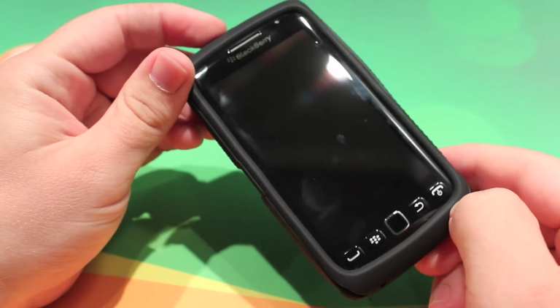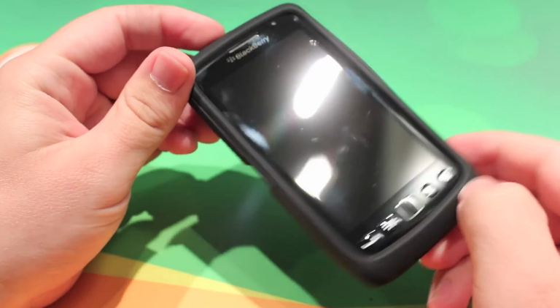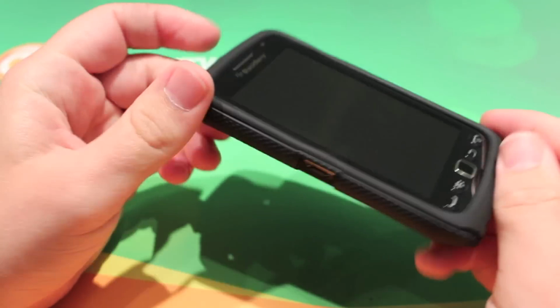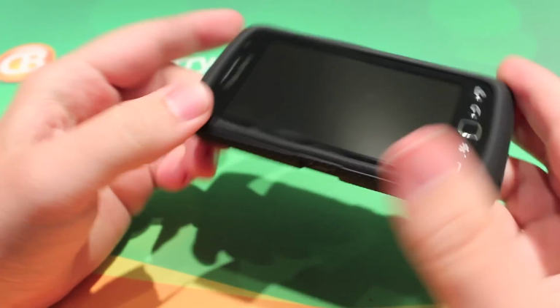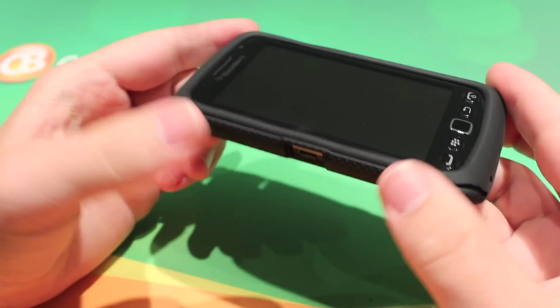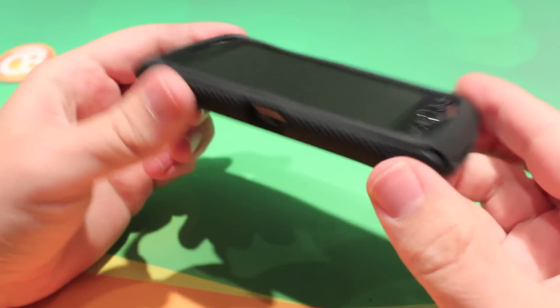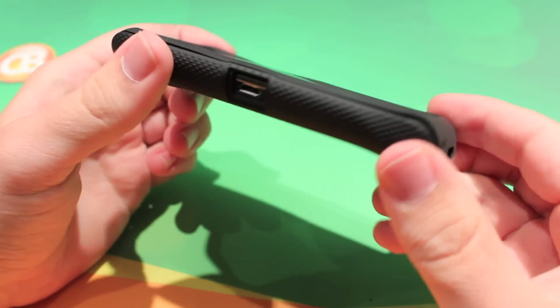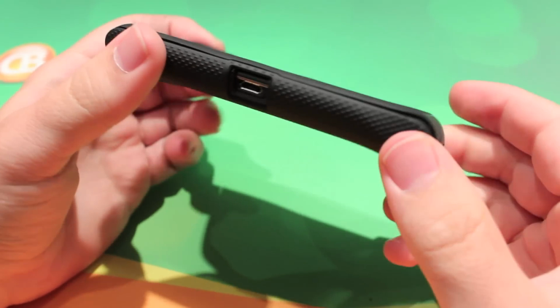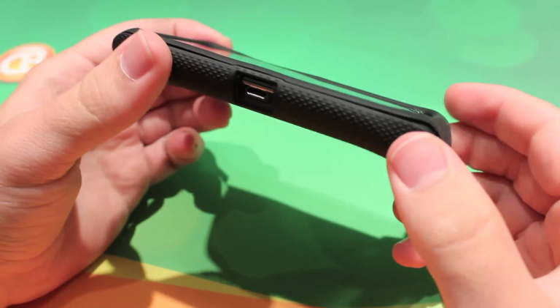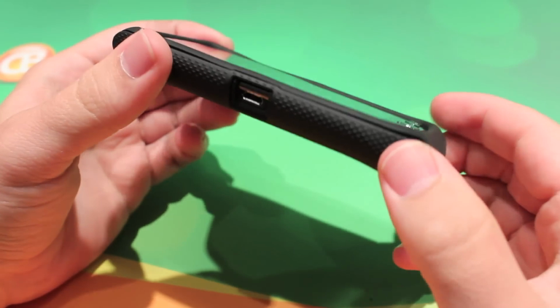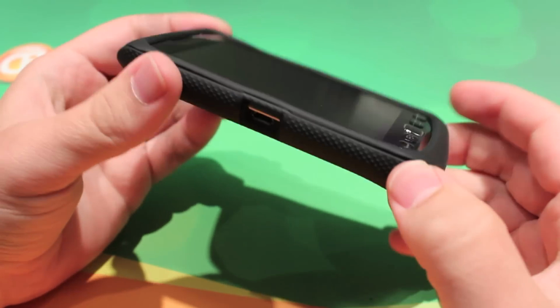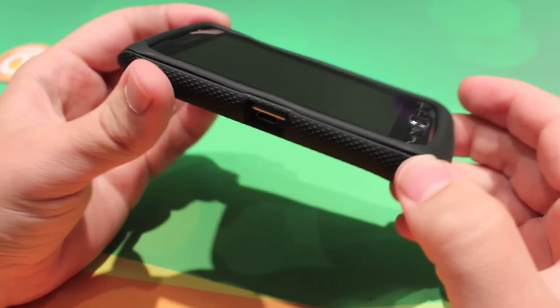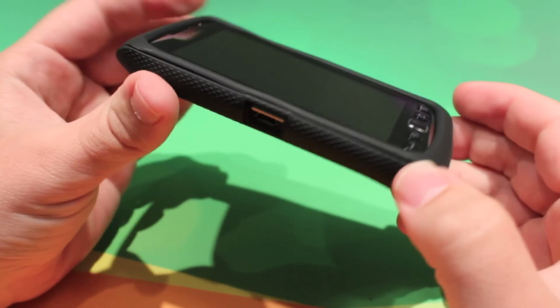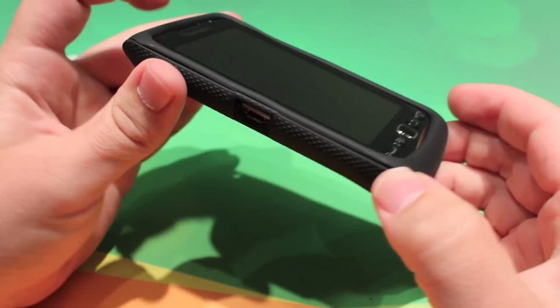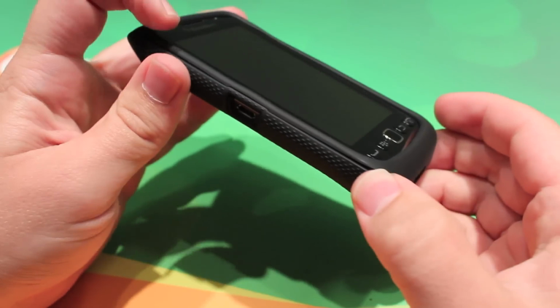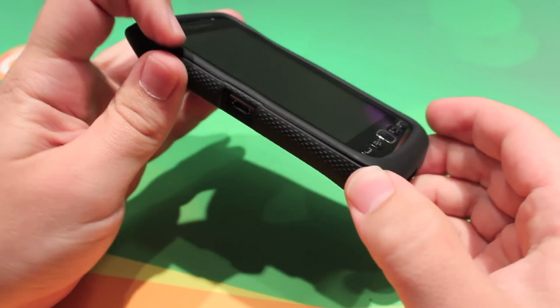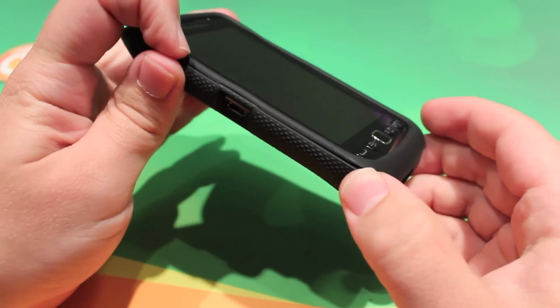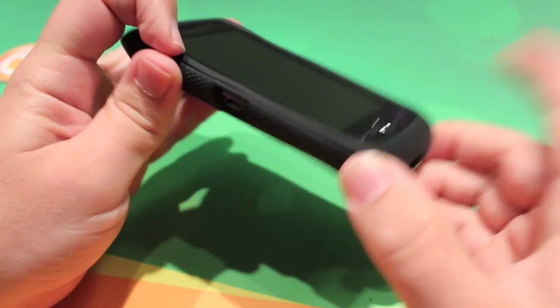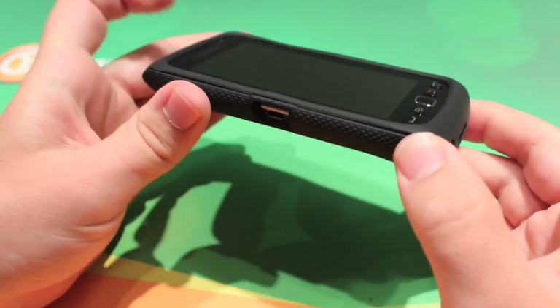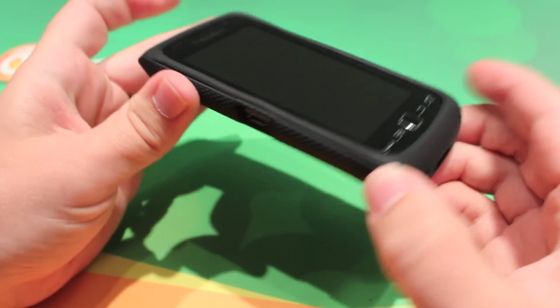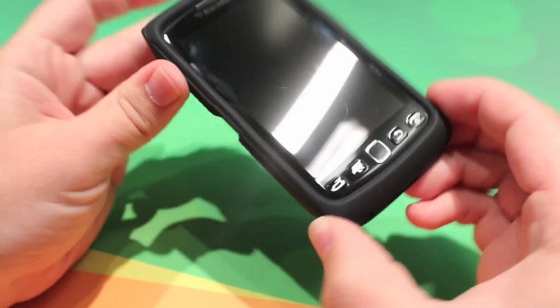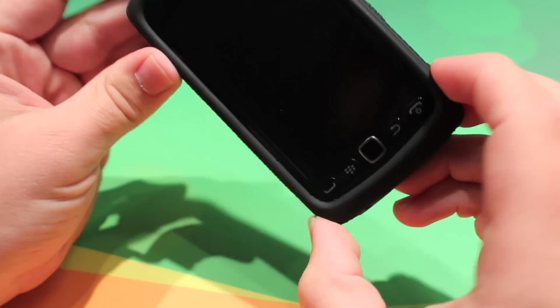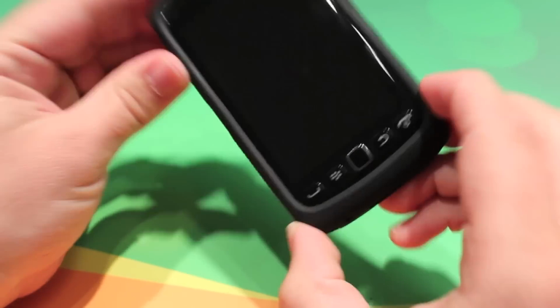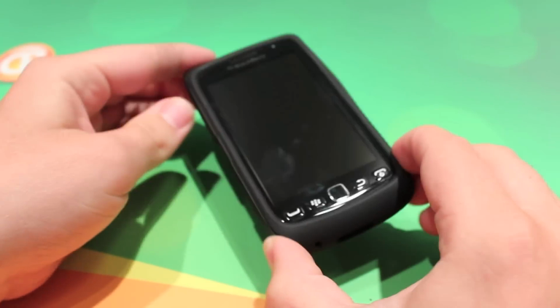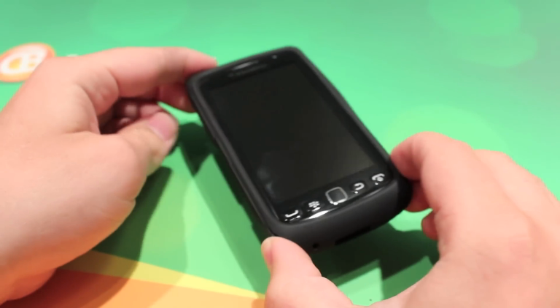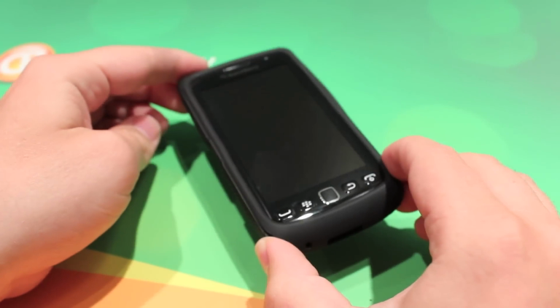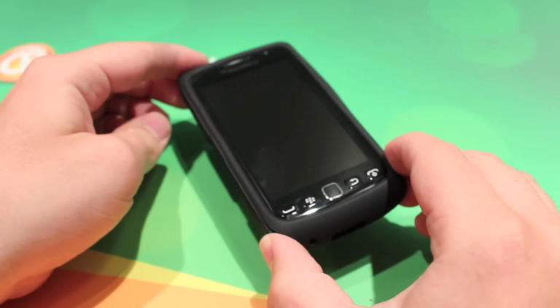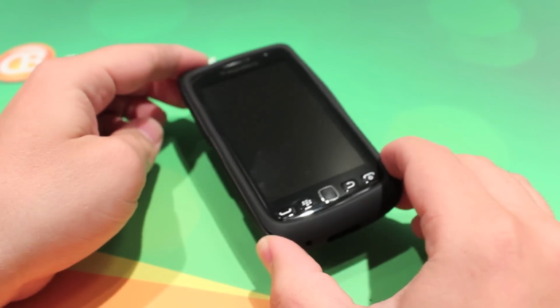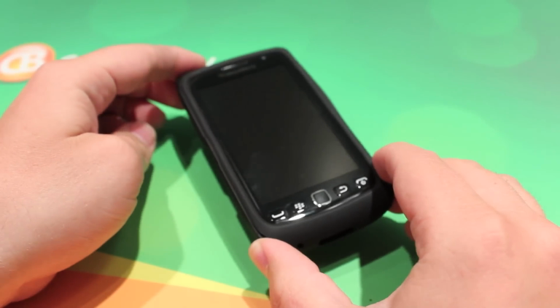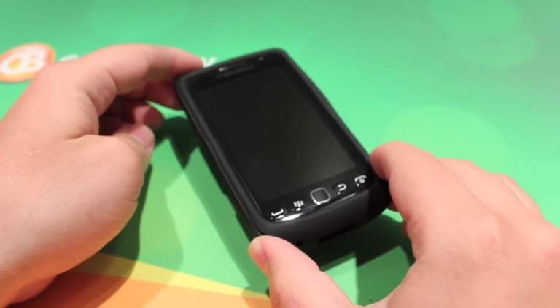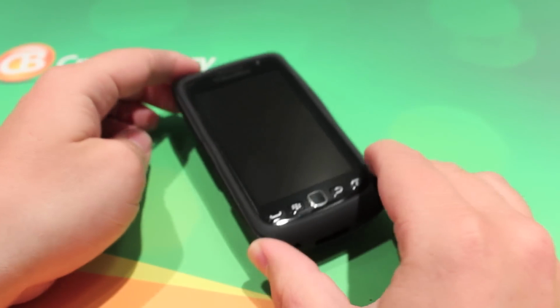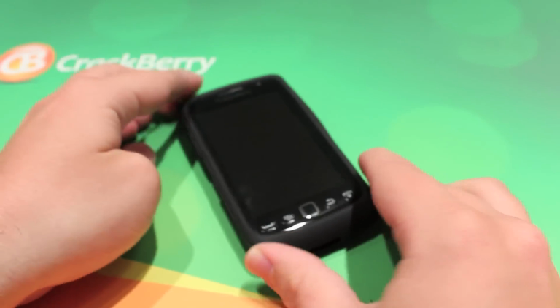So this is the Casemate Tough Case for the BlackBerry Torch 9860, 9850, and it's Zach from Crackberry.com. See you later.